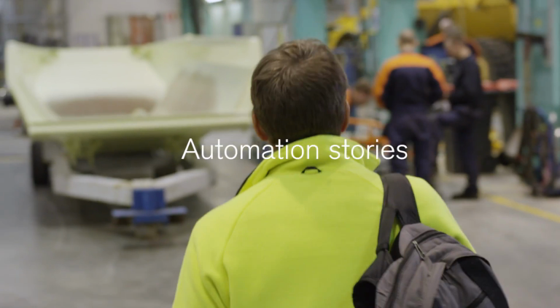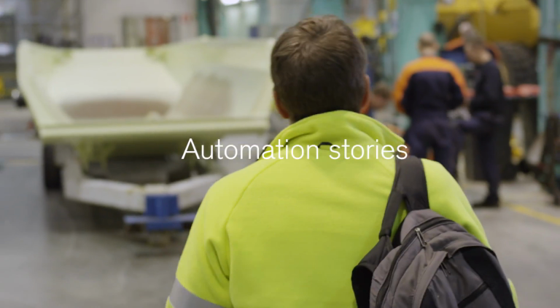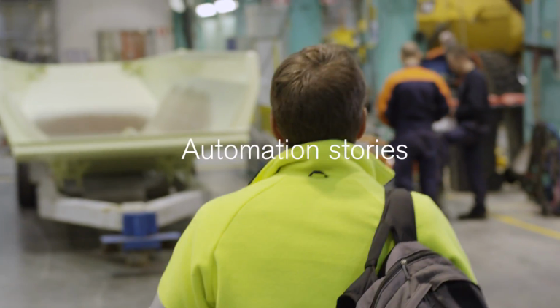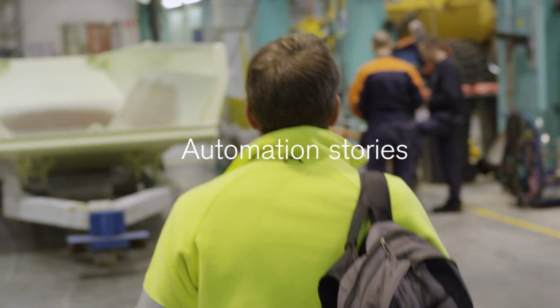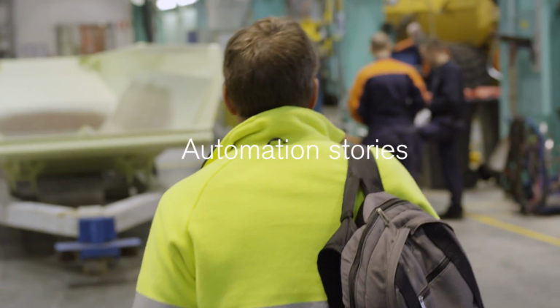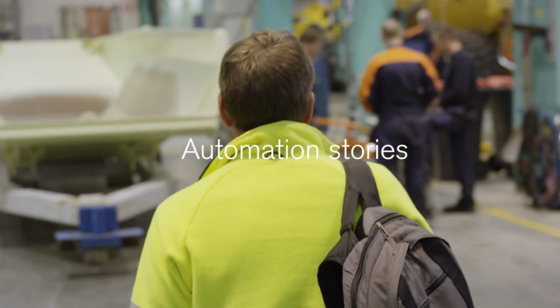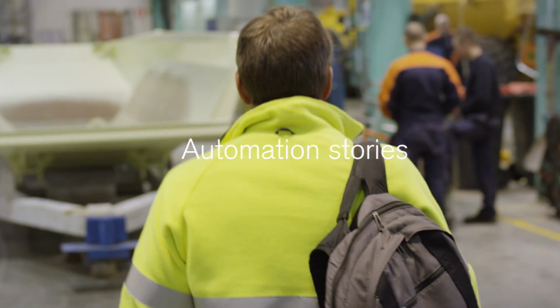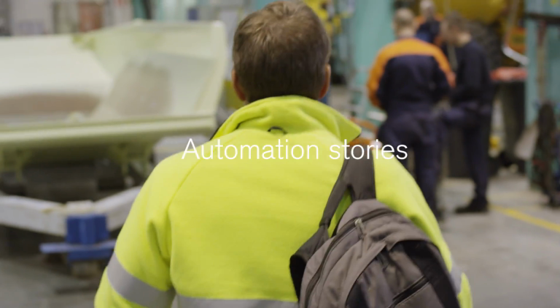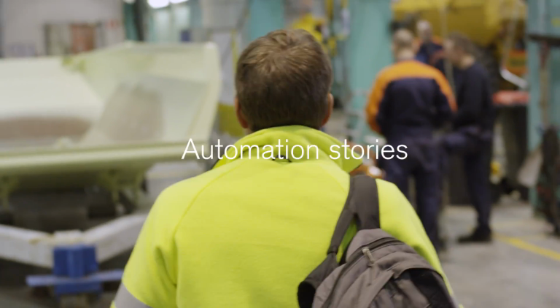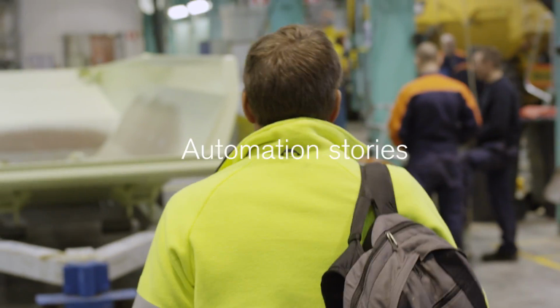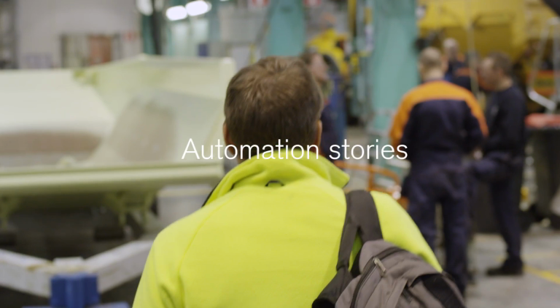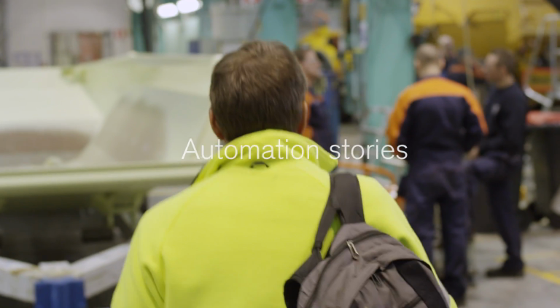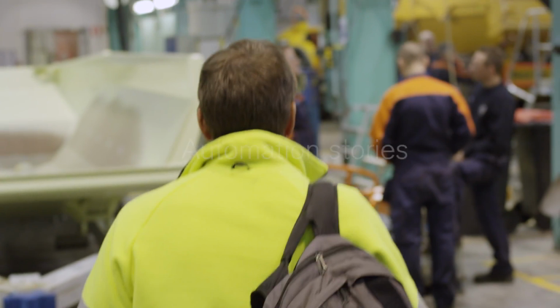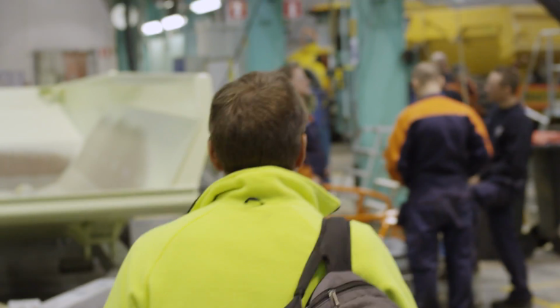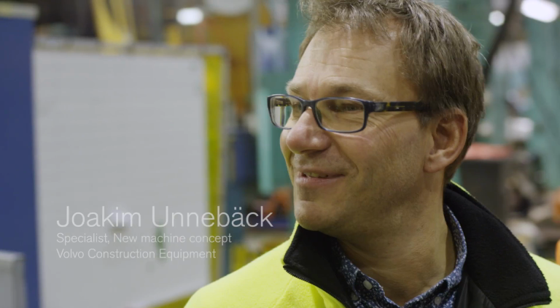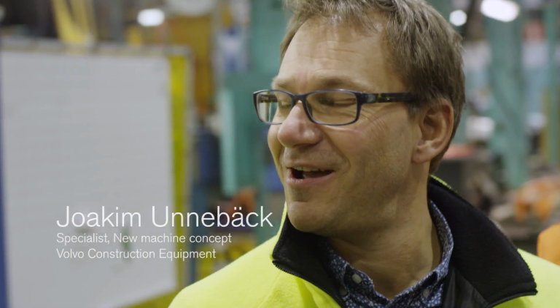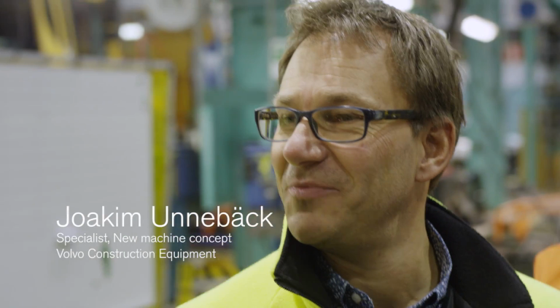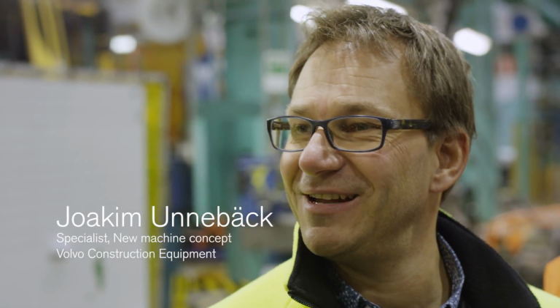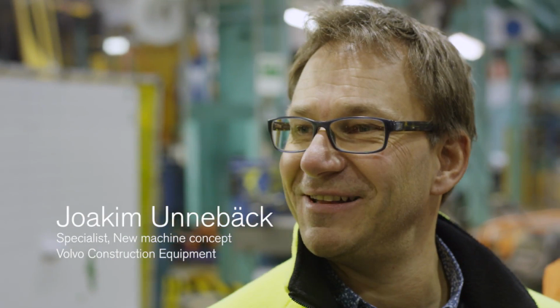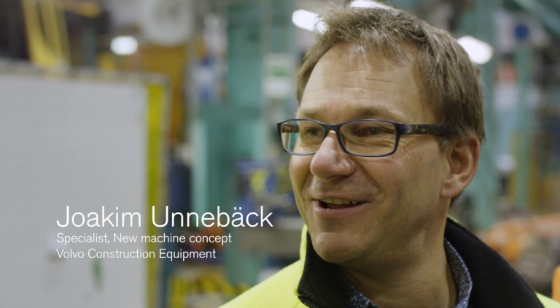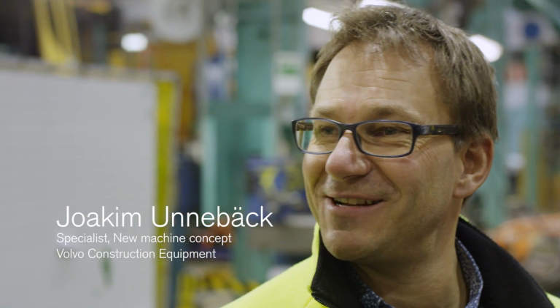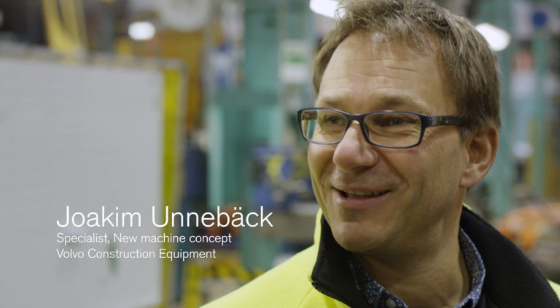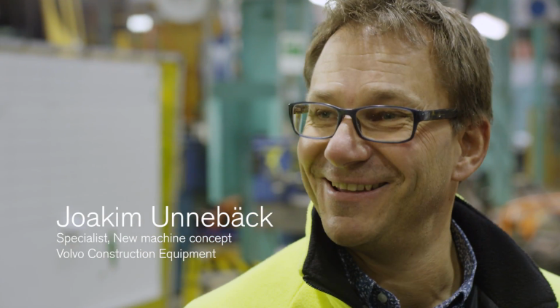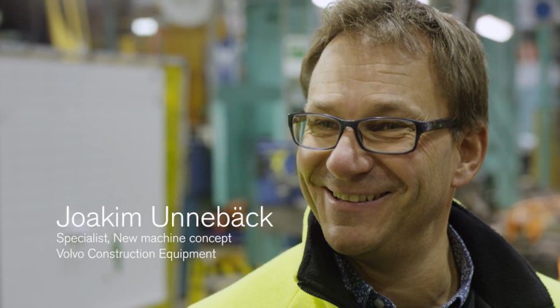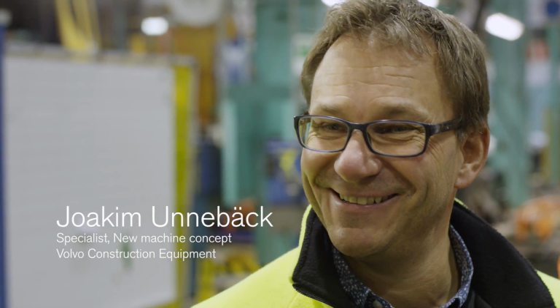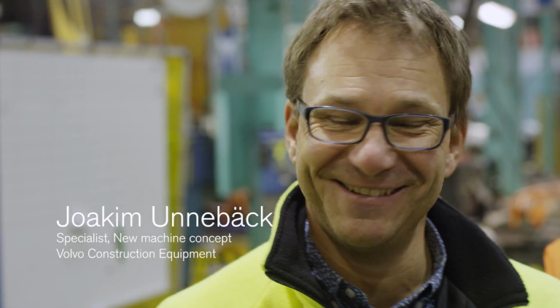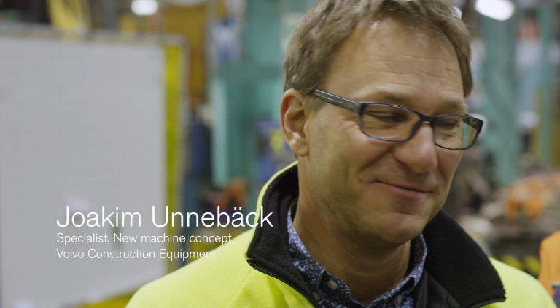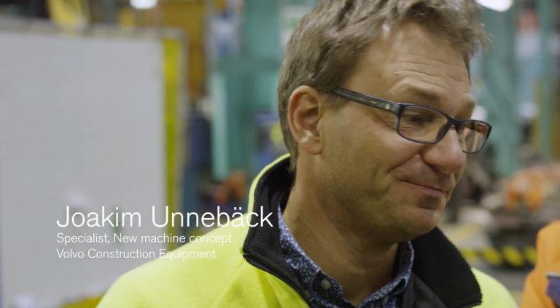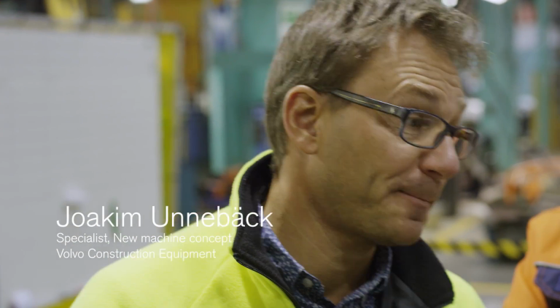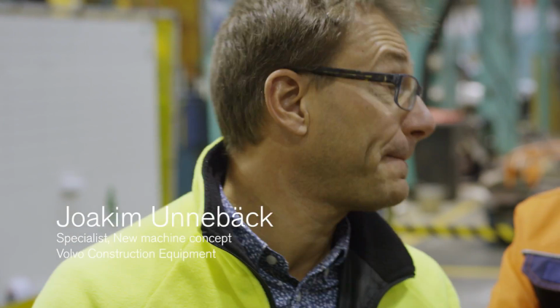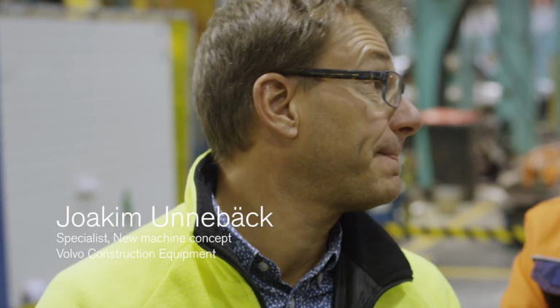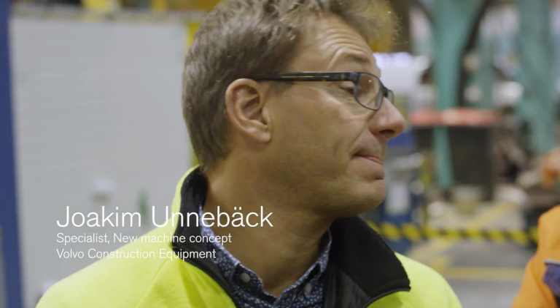I'm Joakim Munnebeck. I work as a specialist at new machine concepts within Volvo Construction Equipment at Advanced Engineering.